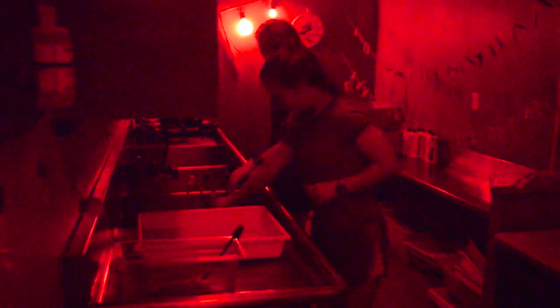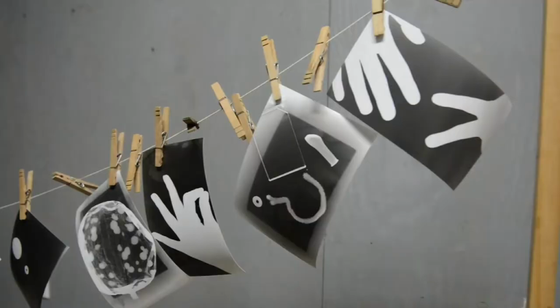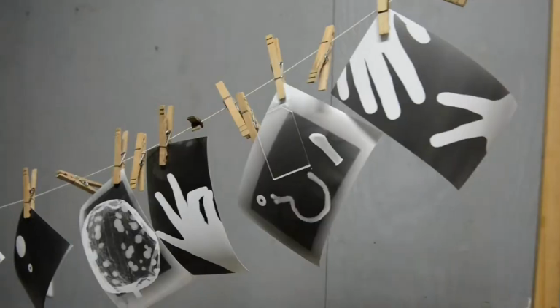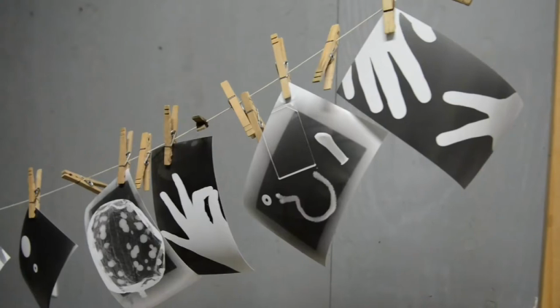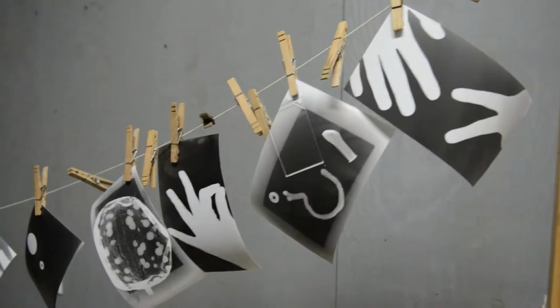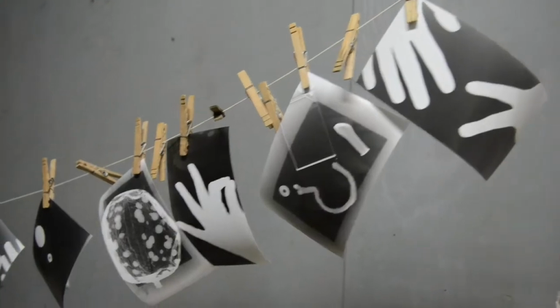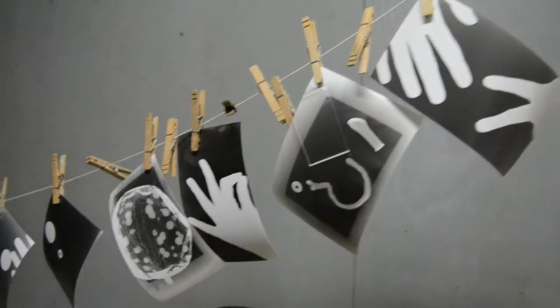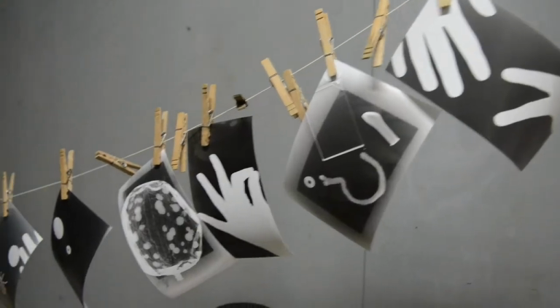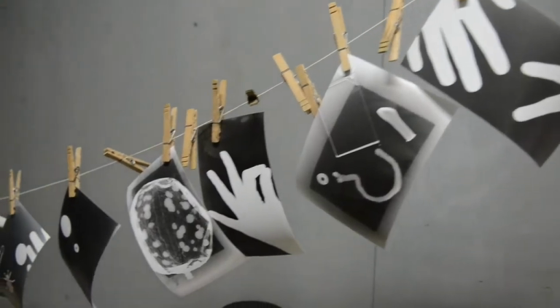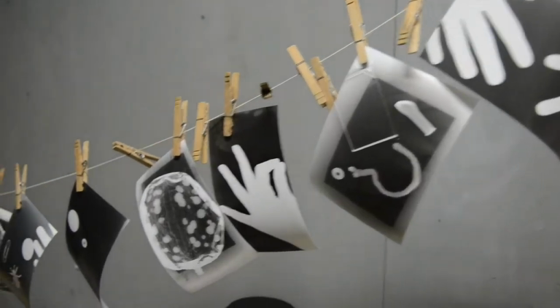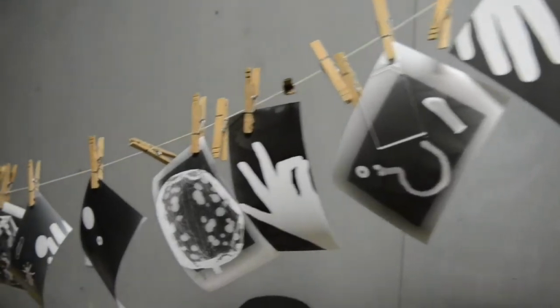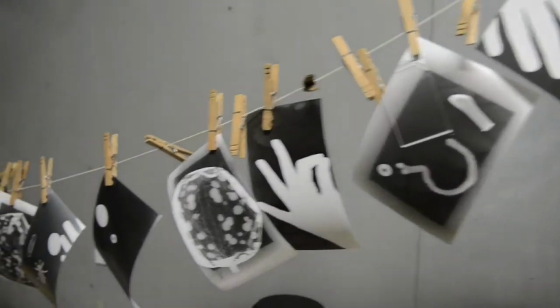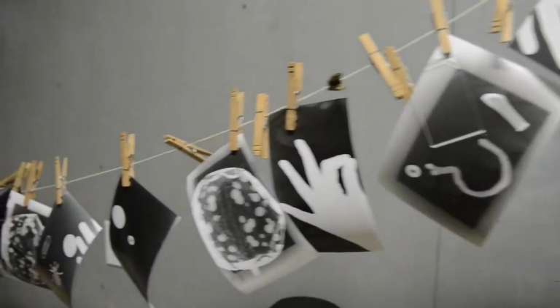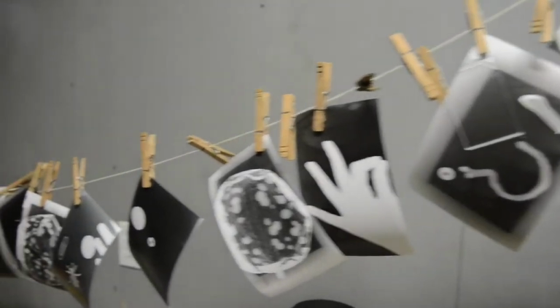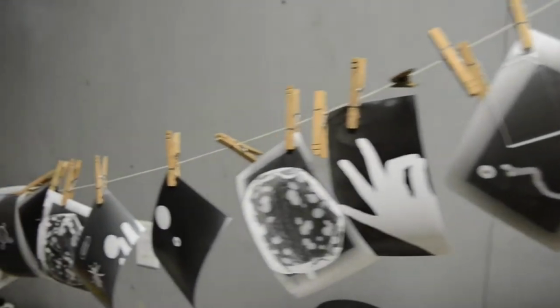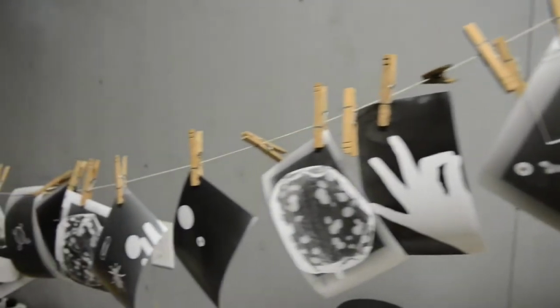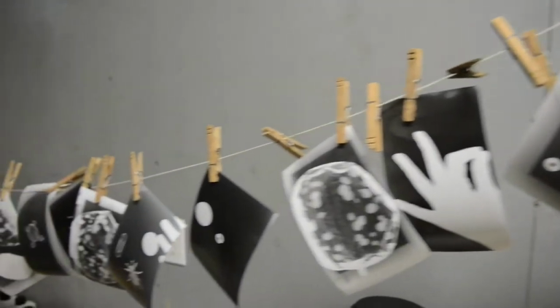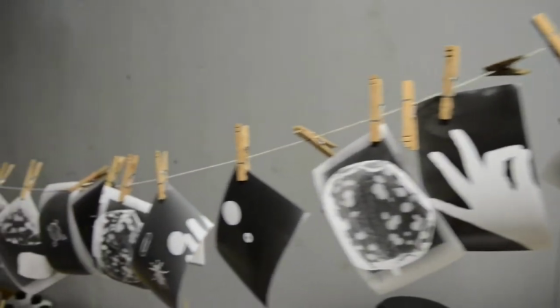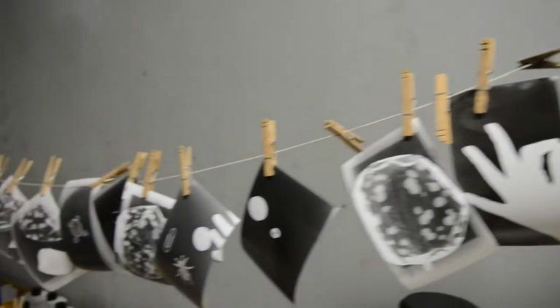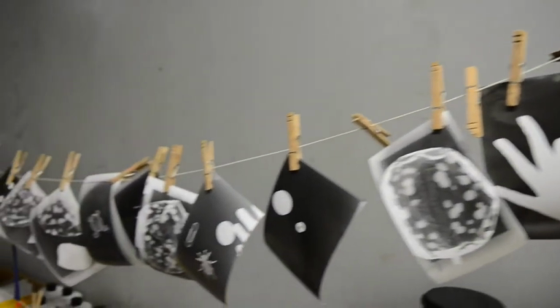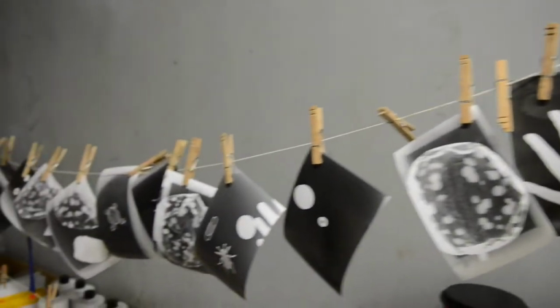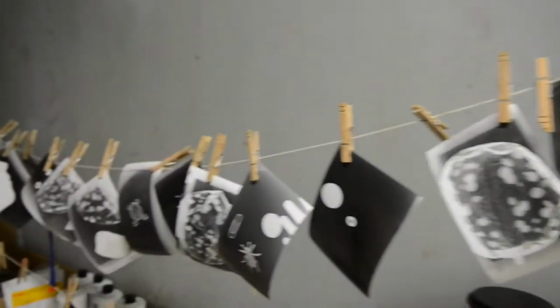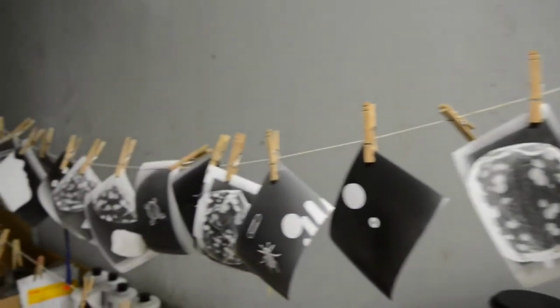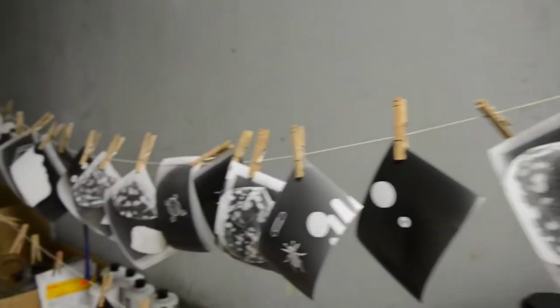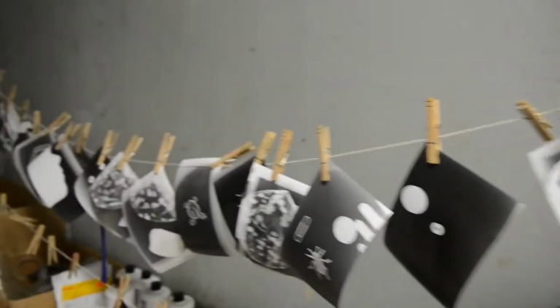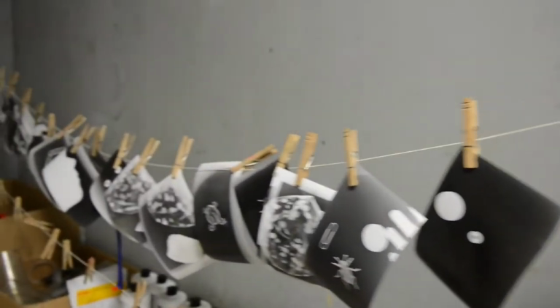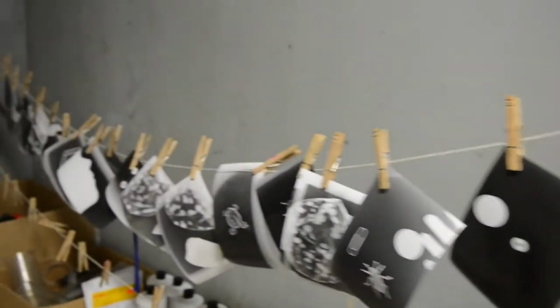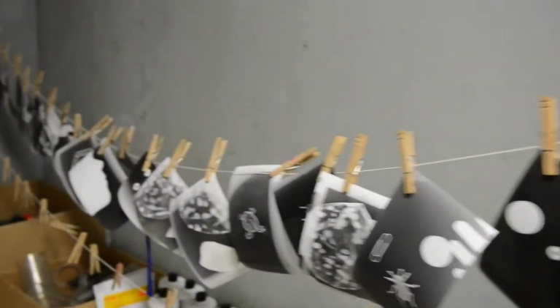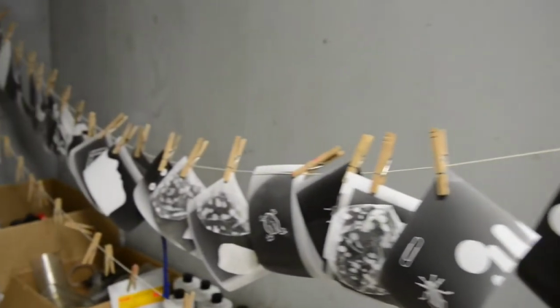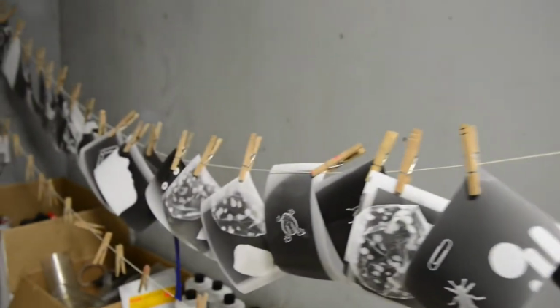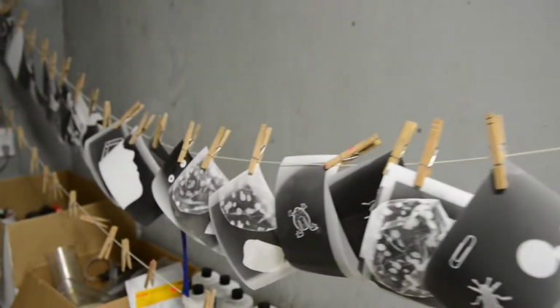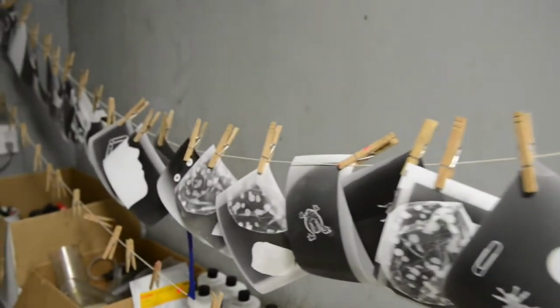While we're in the darkroom we spend time learning how to process film, load film, and also print photographs.